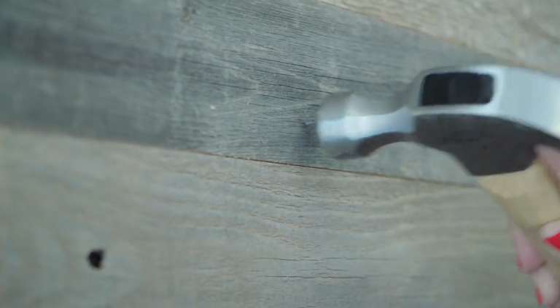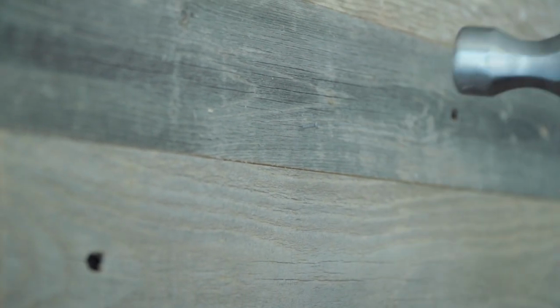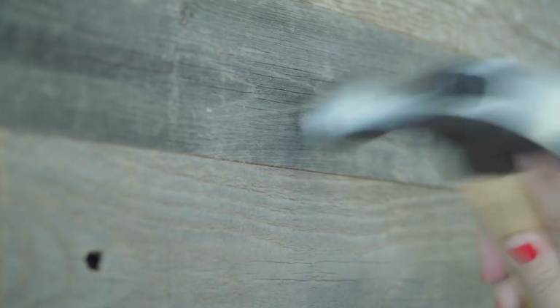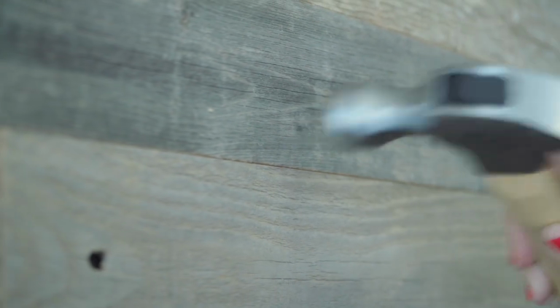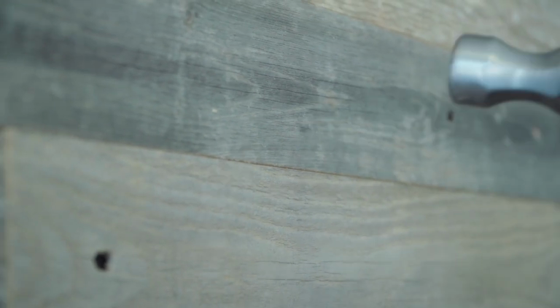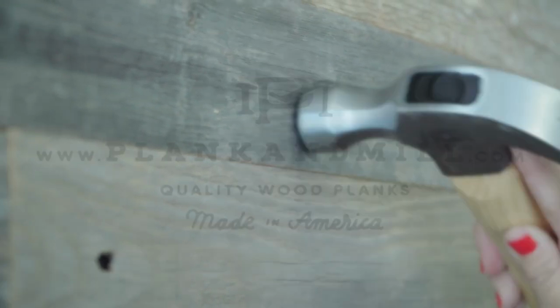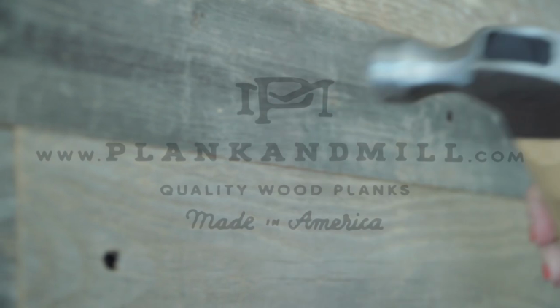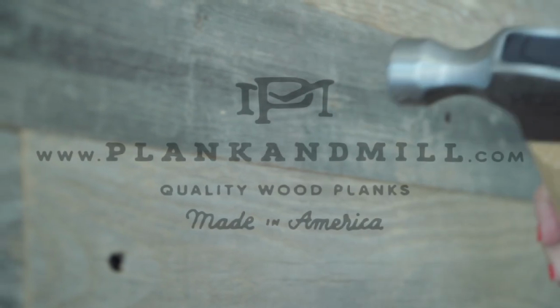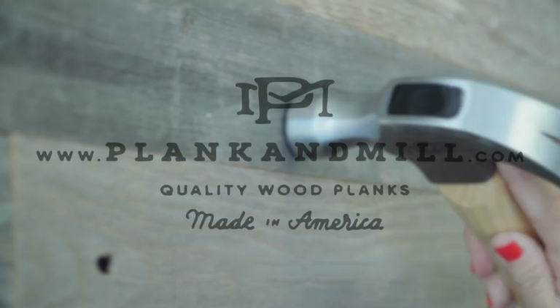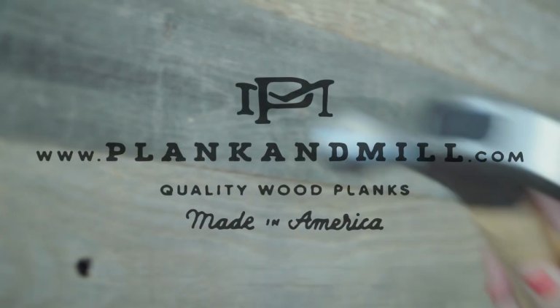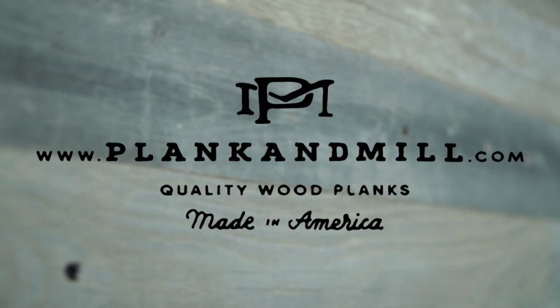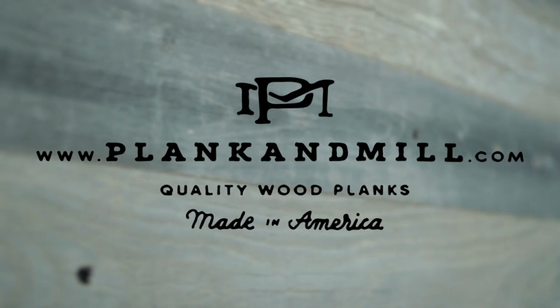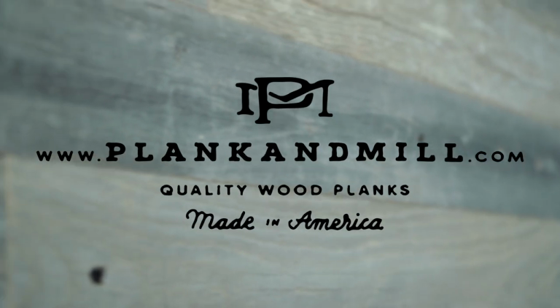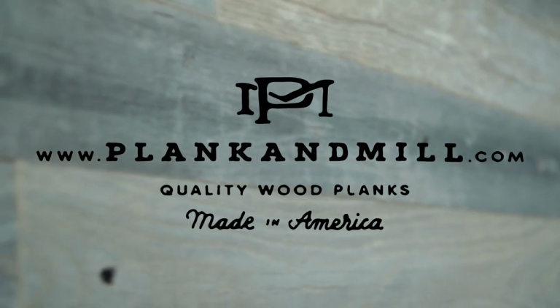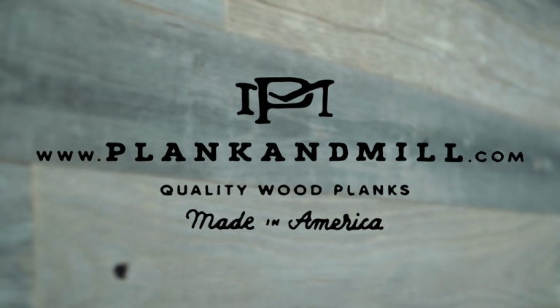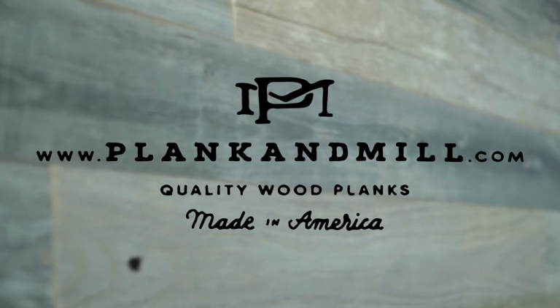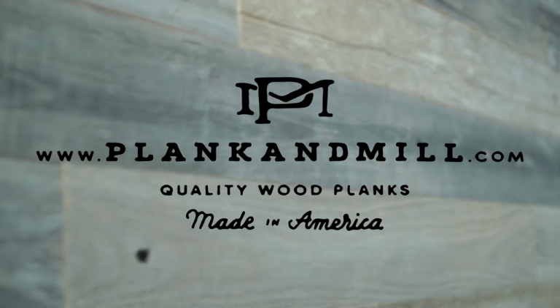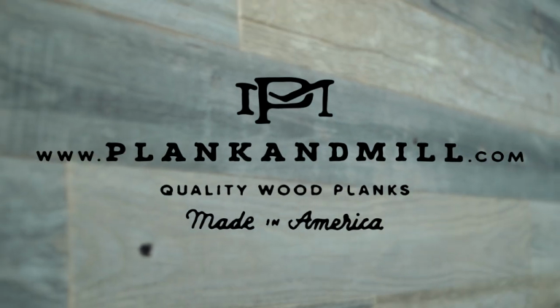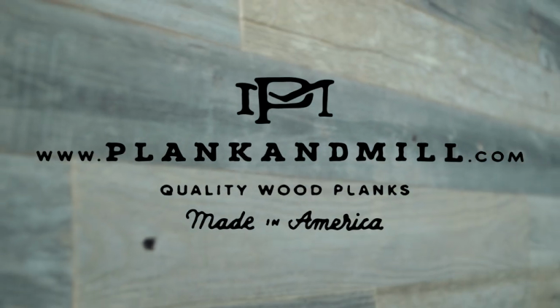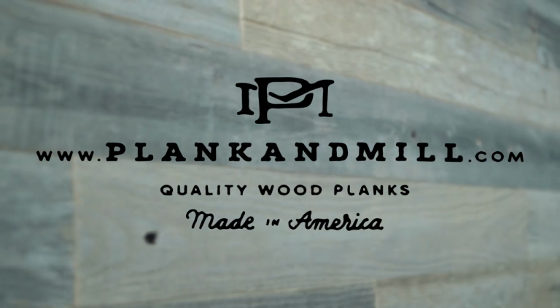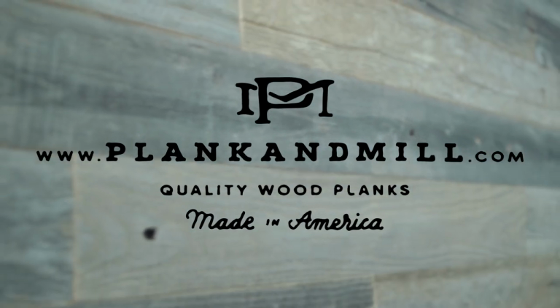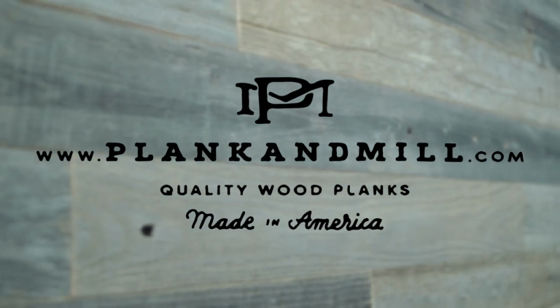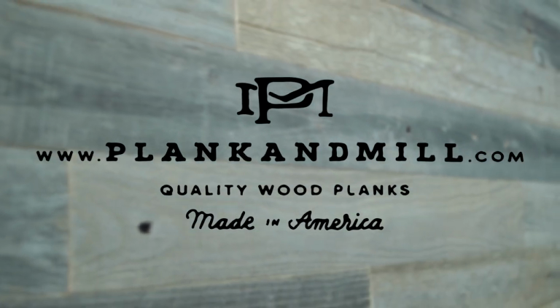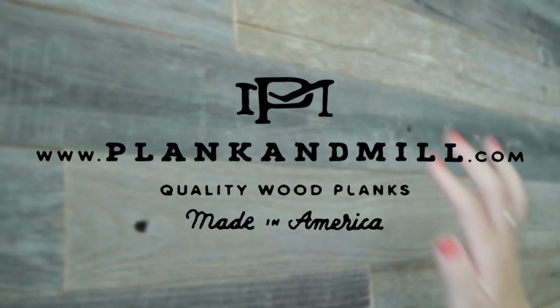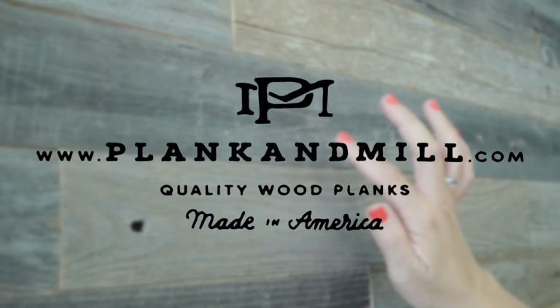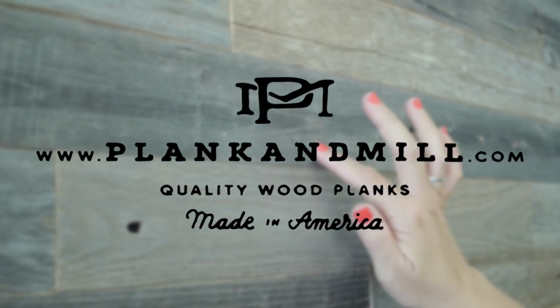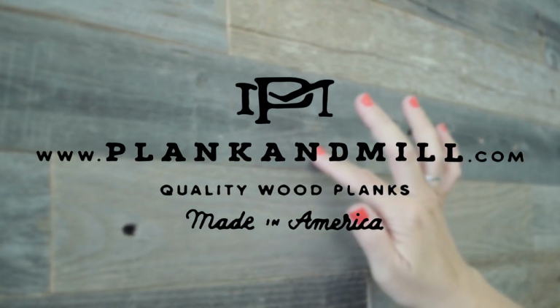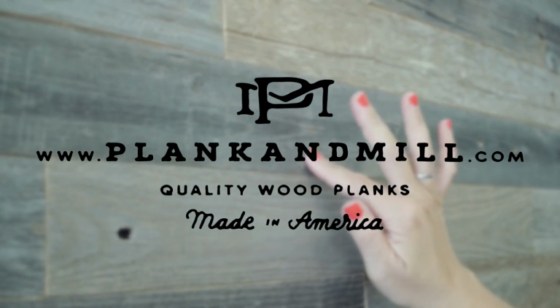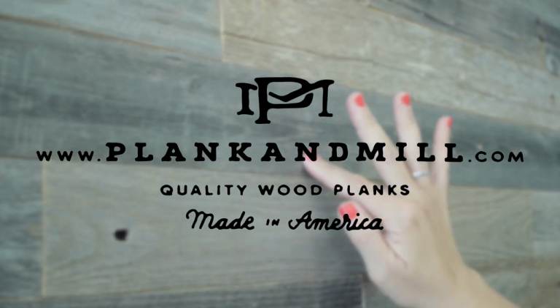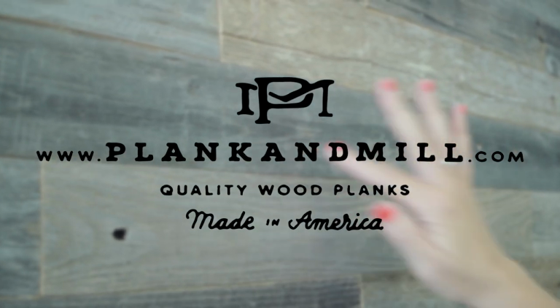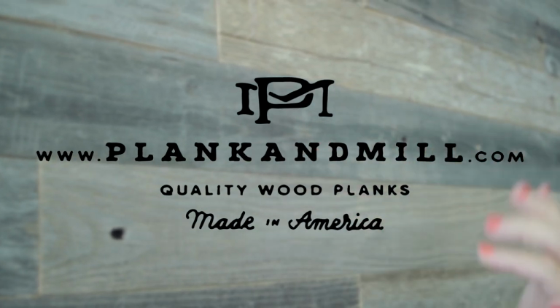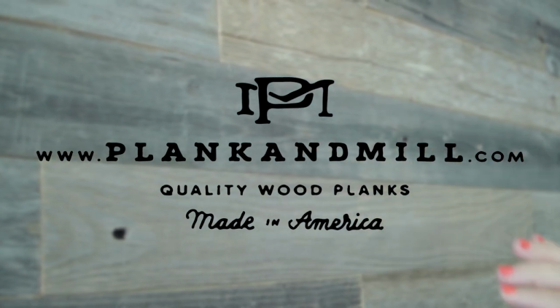For more information about our wall planks, visit our website plankandmill.com.